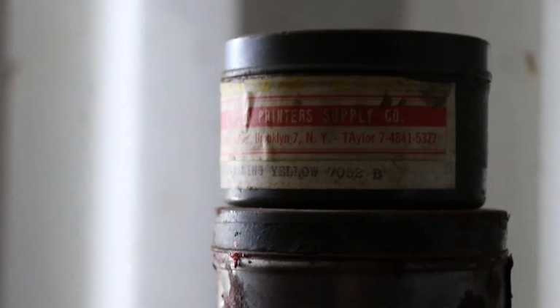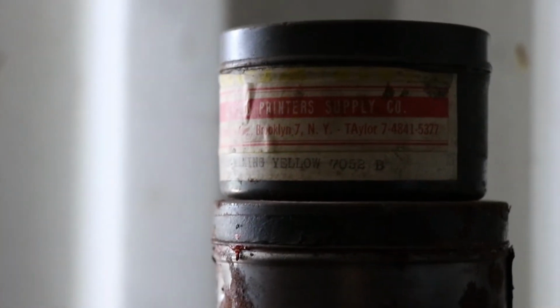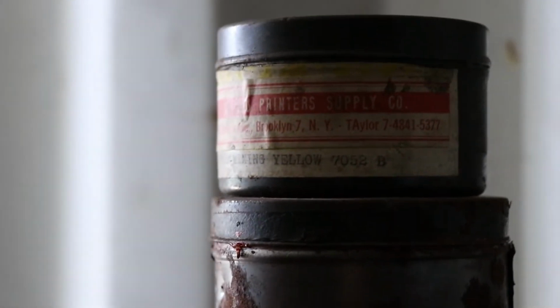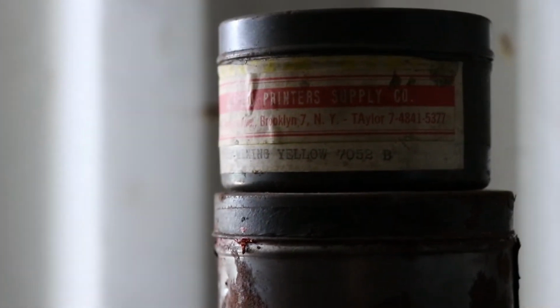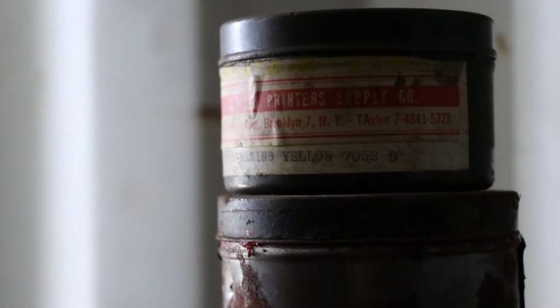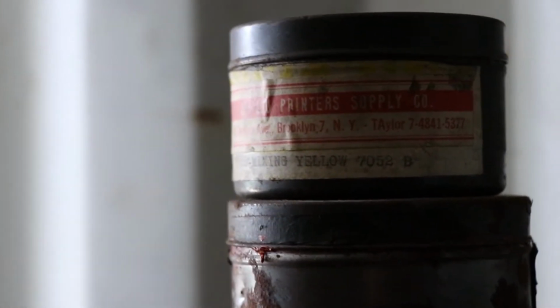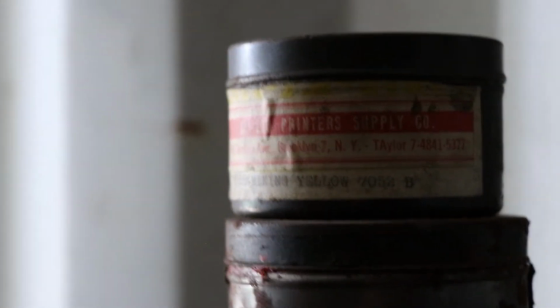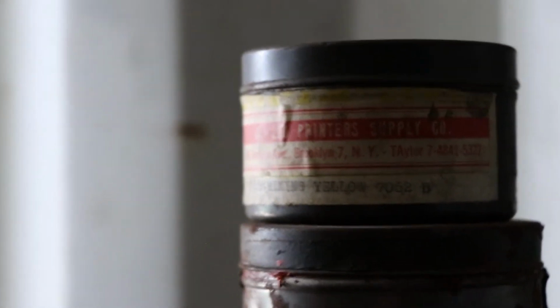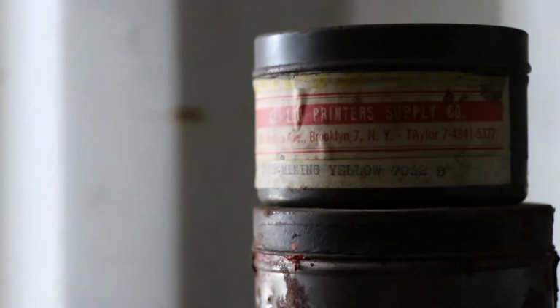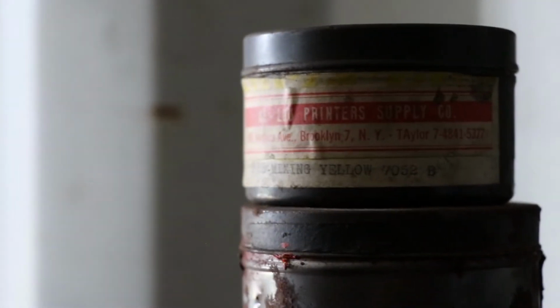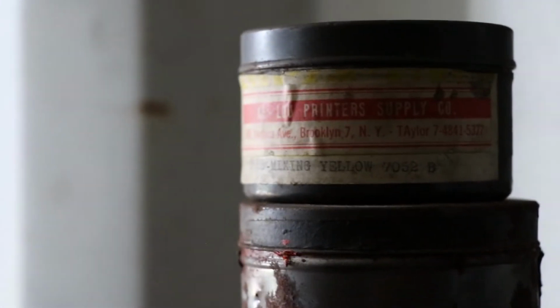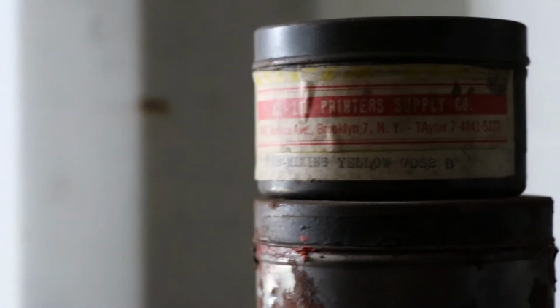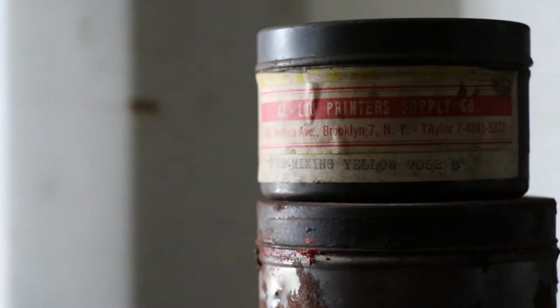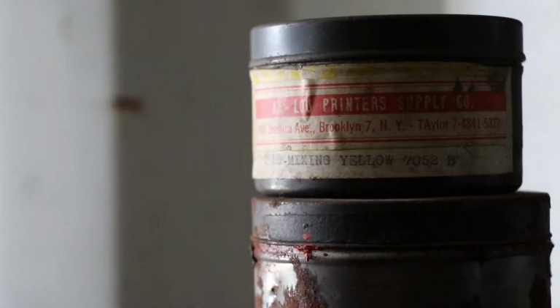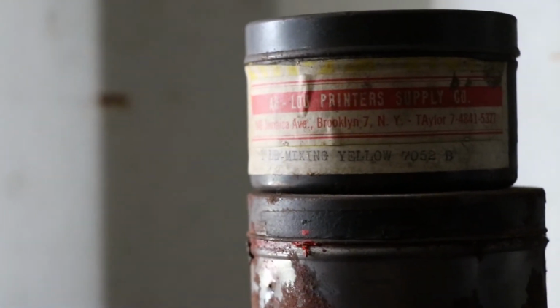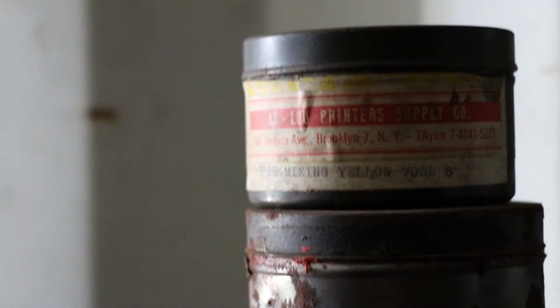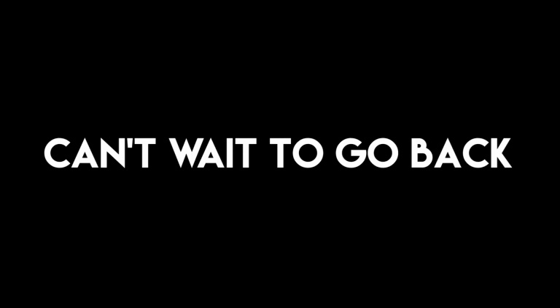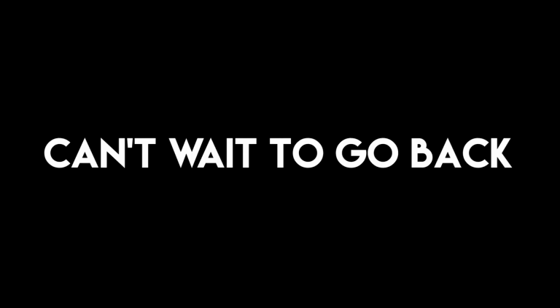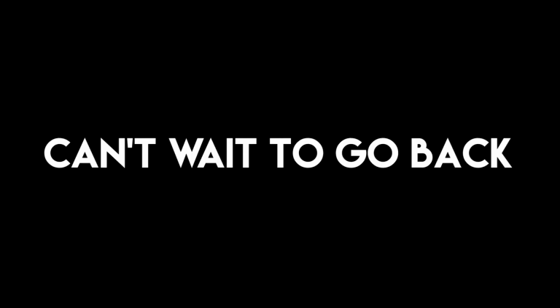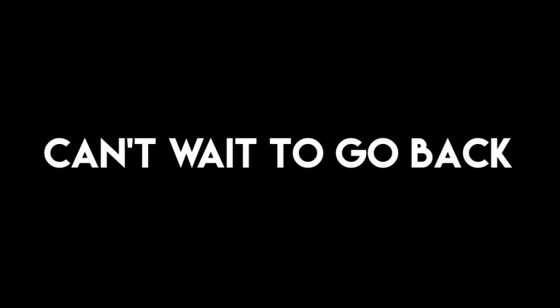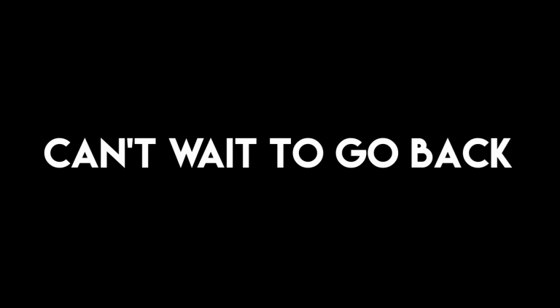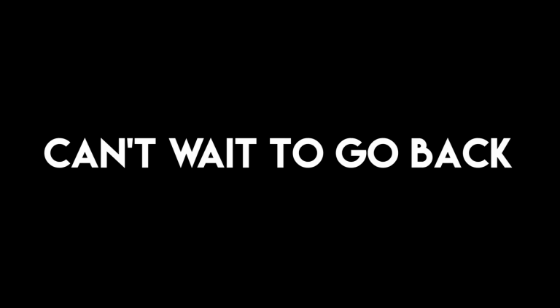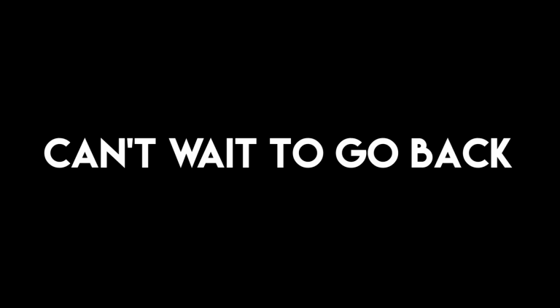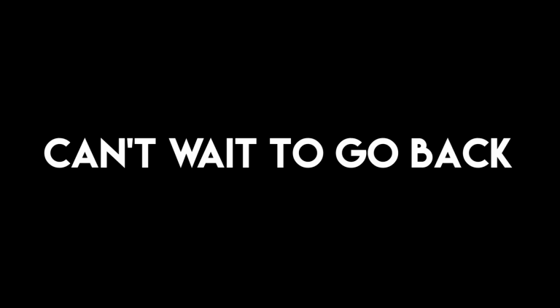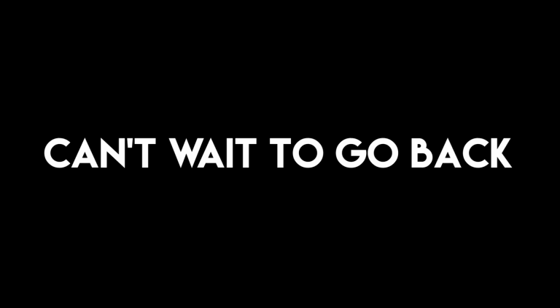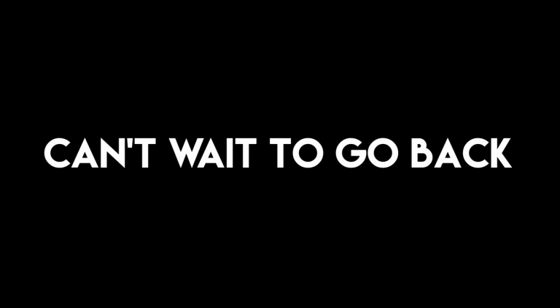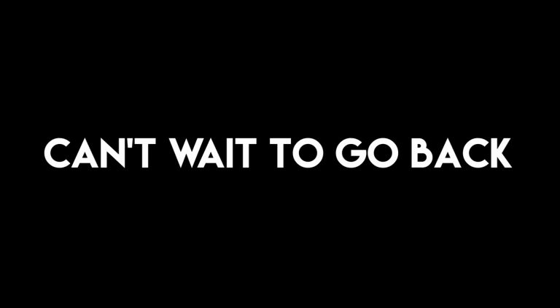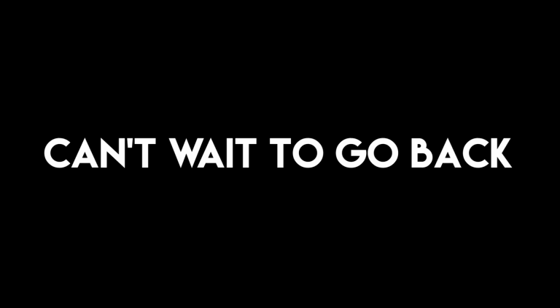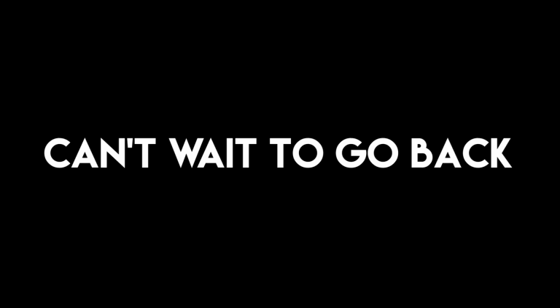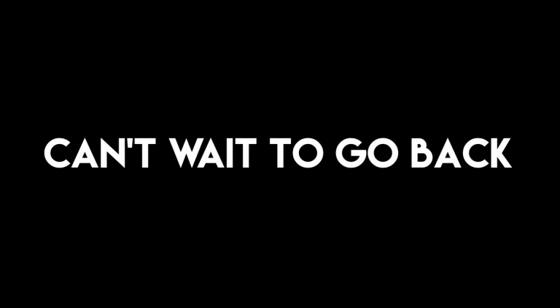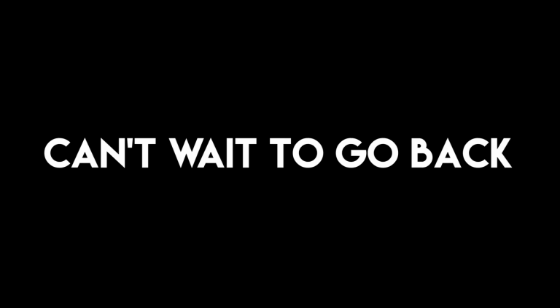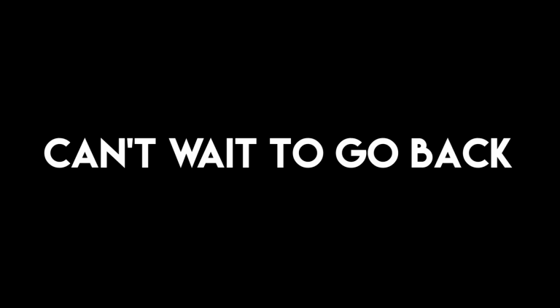He loves making shit. I love old machines too. Are you ready?